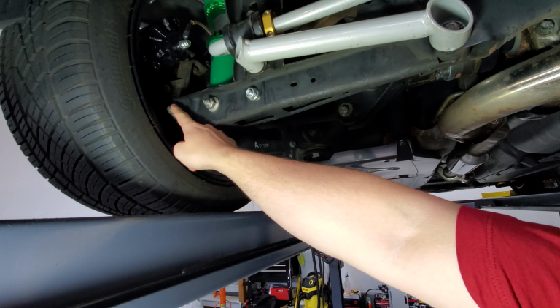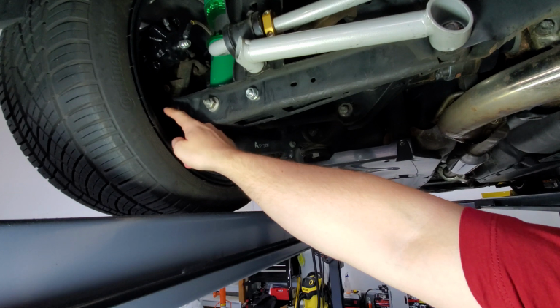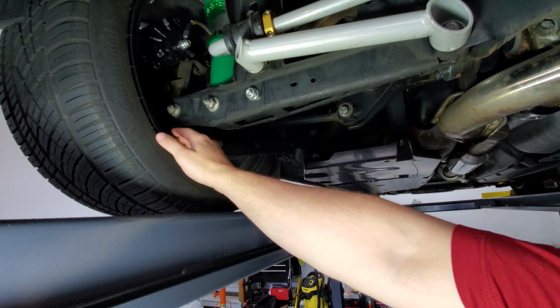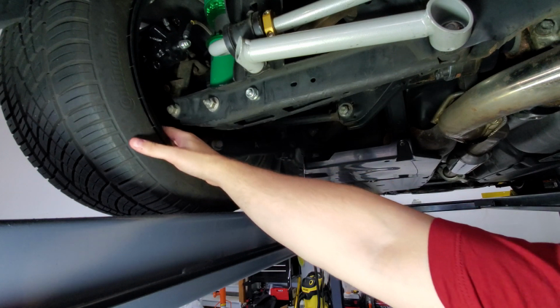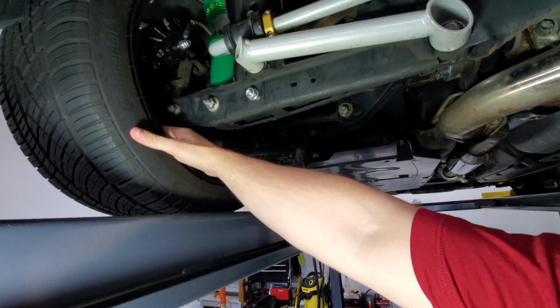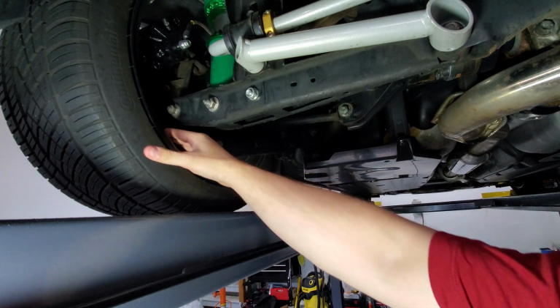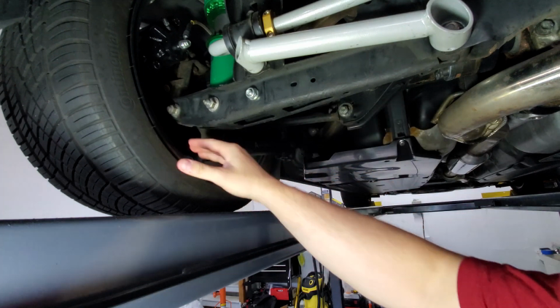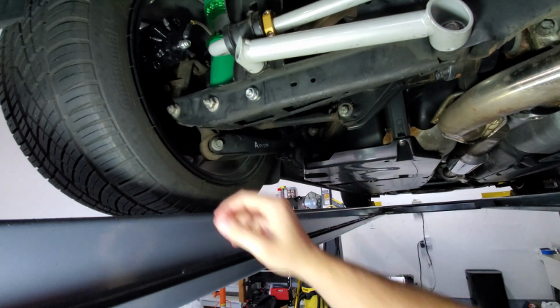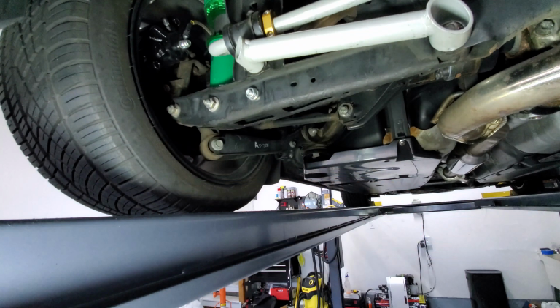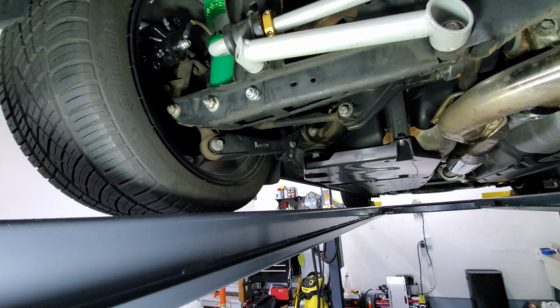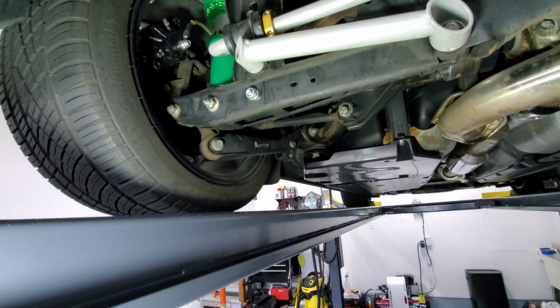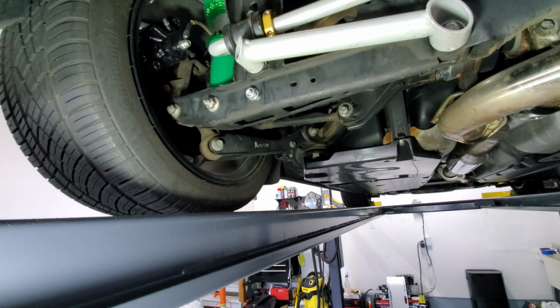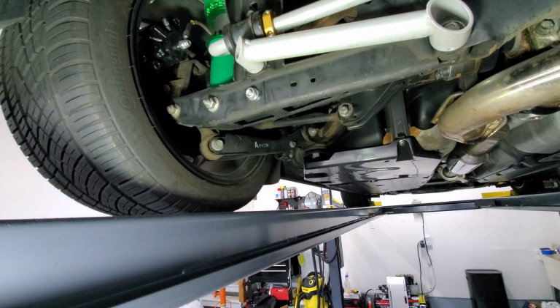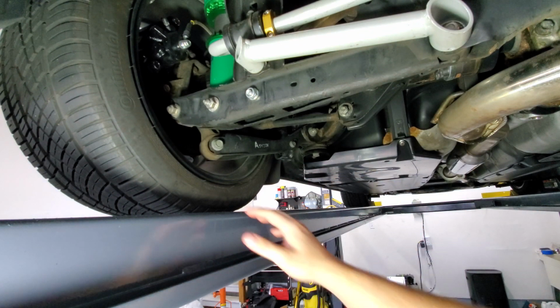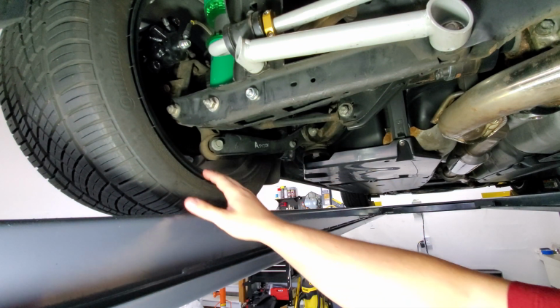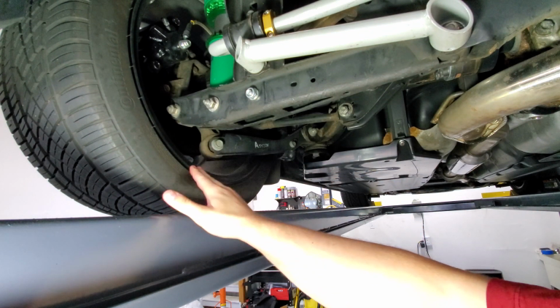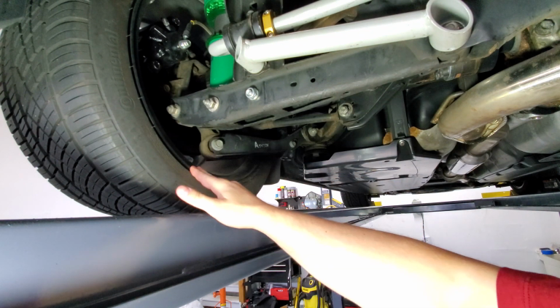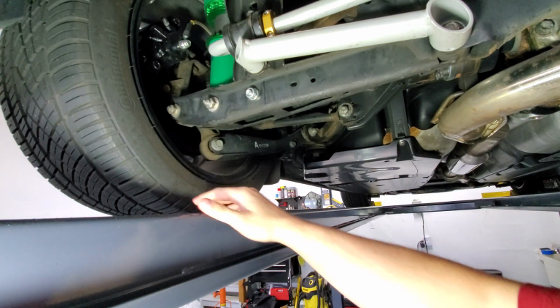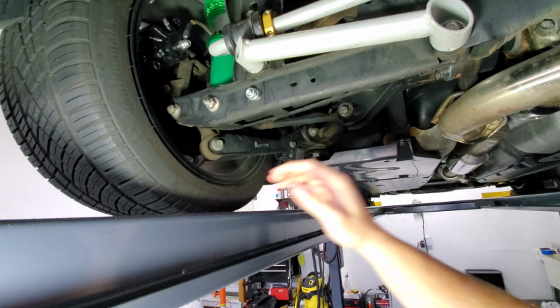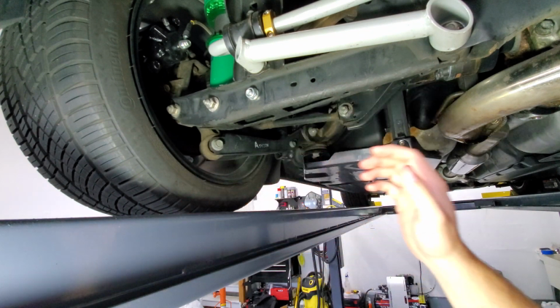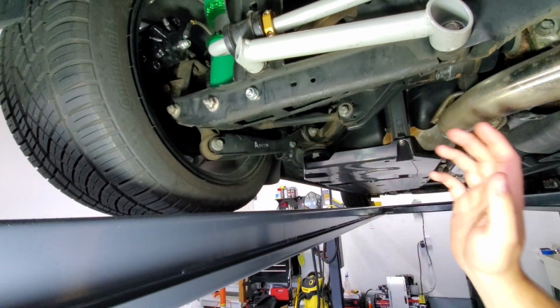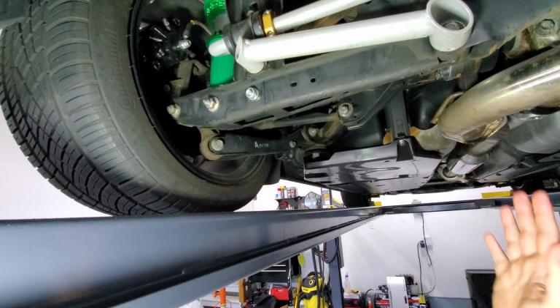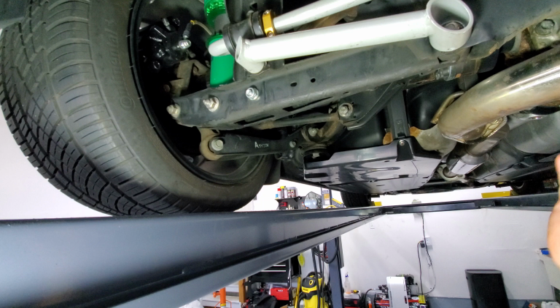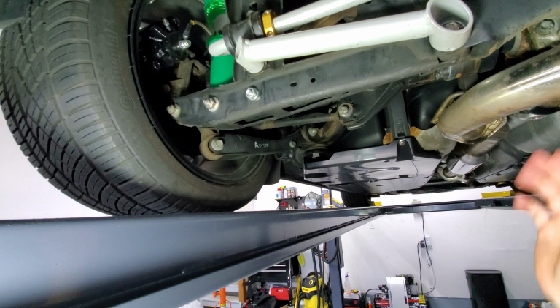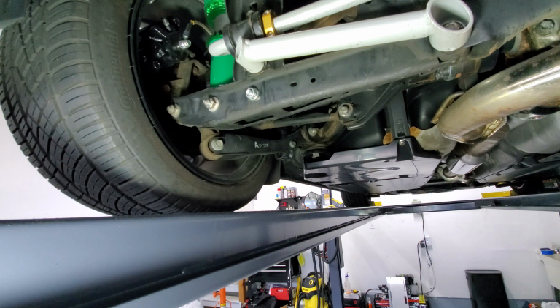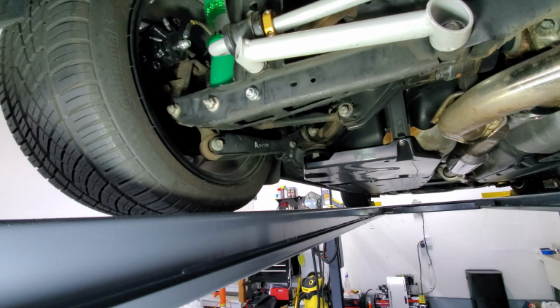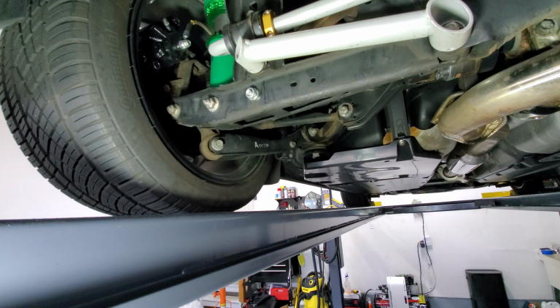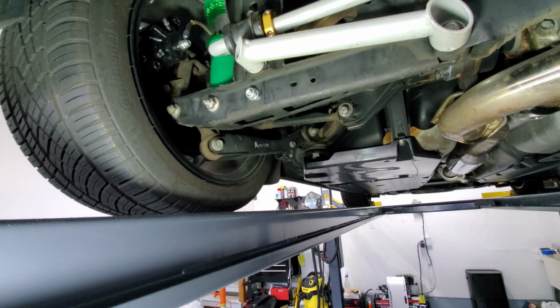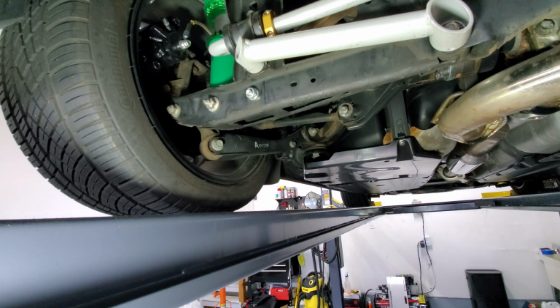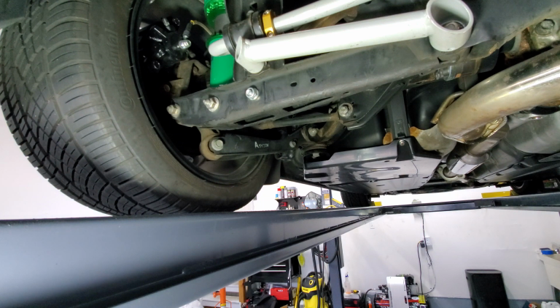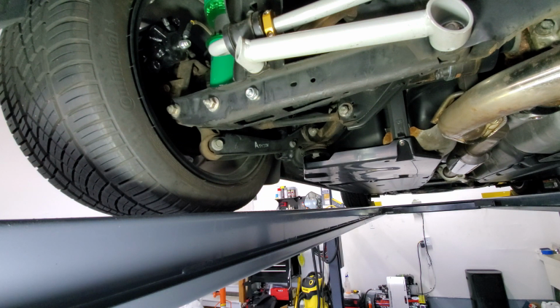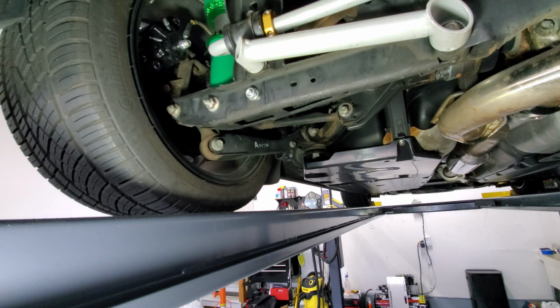The socket is too deep in the tire, so I'm actually going to have to remove the rim. I'll have to jack this up and get it up in the air.